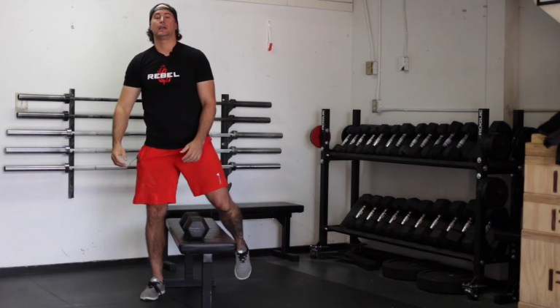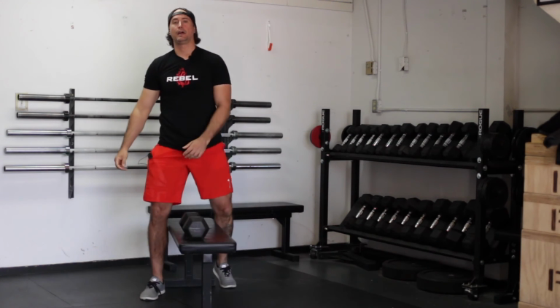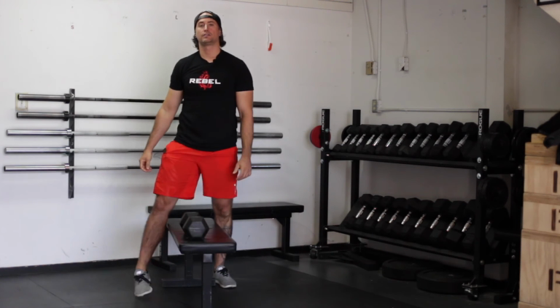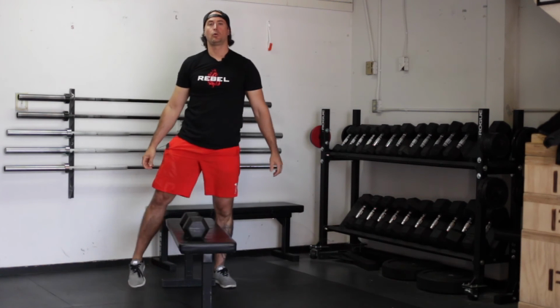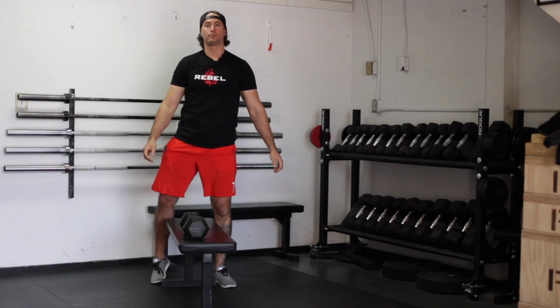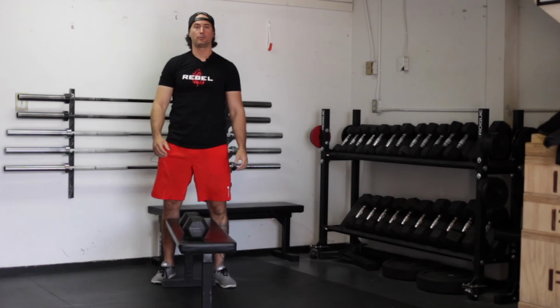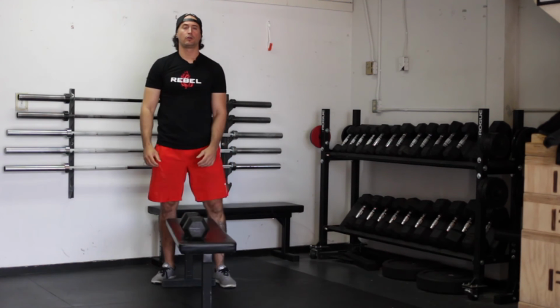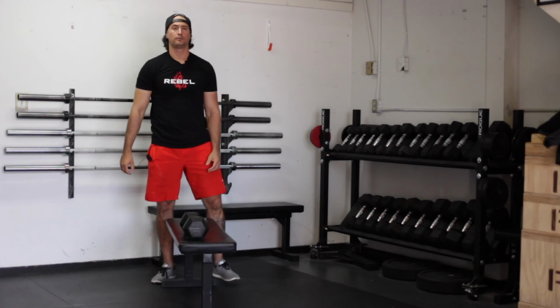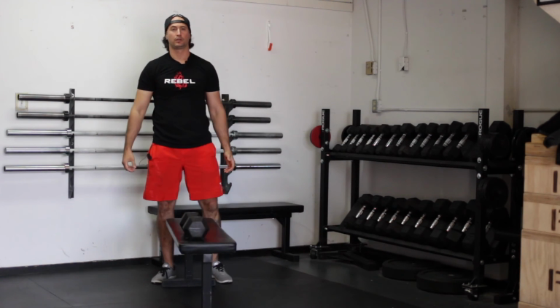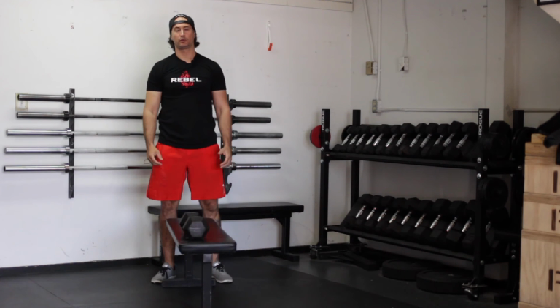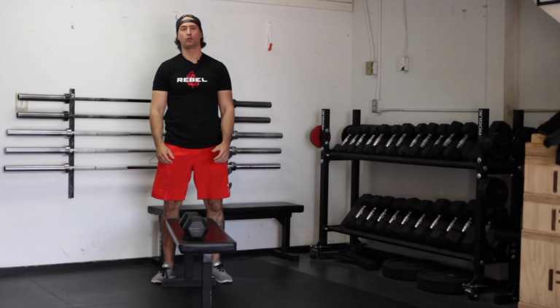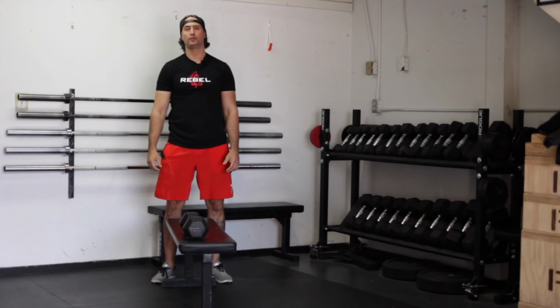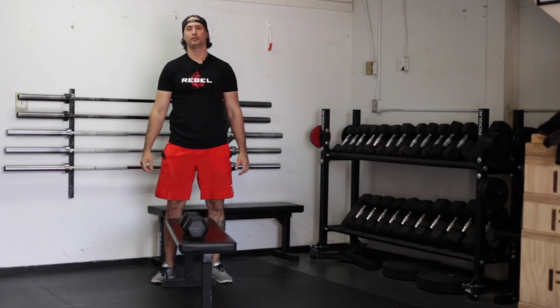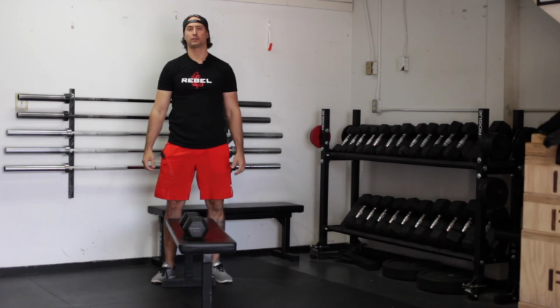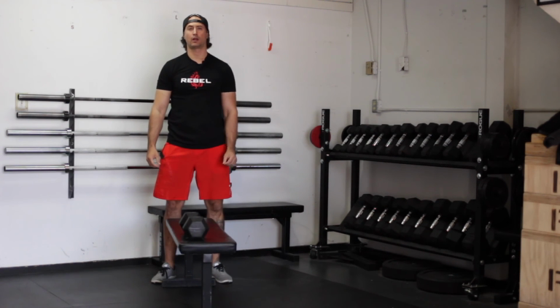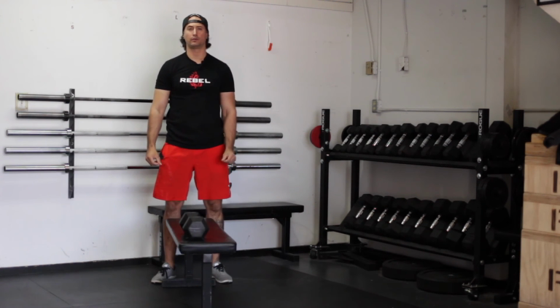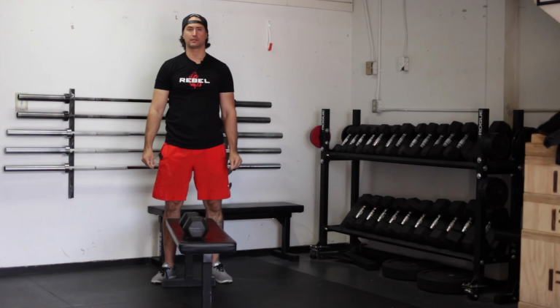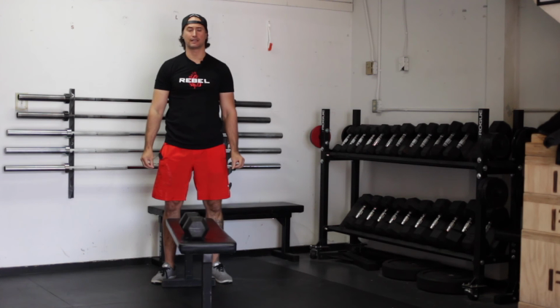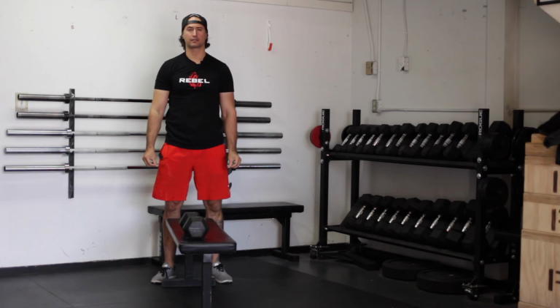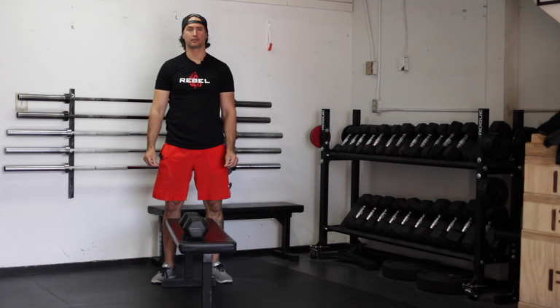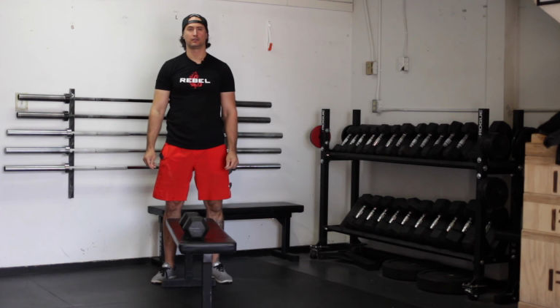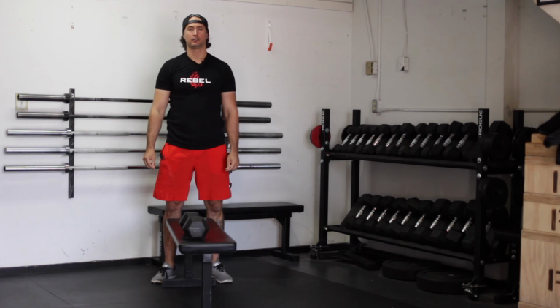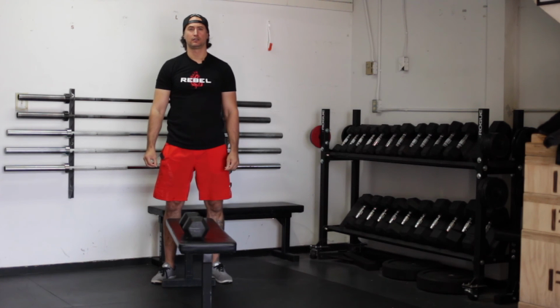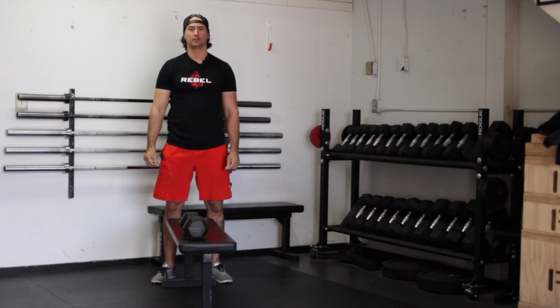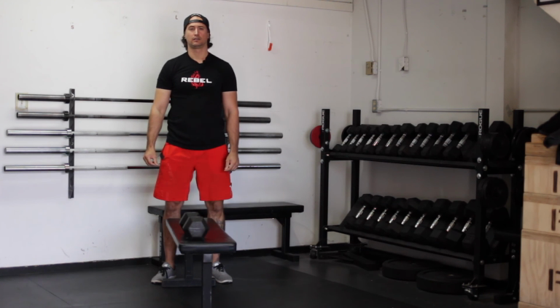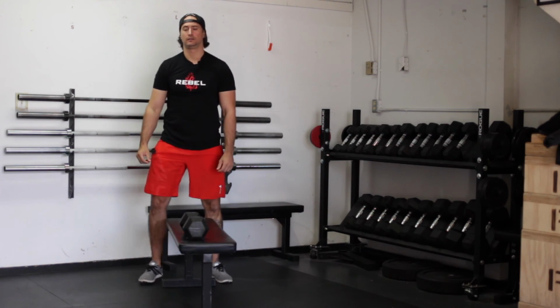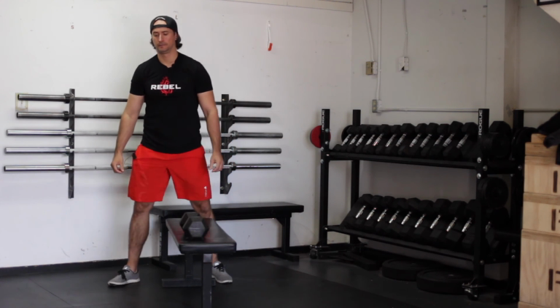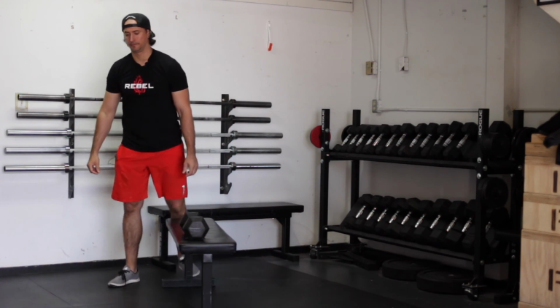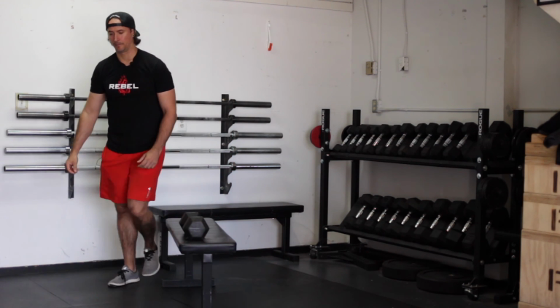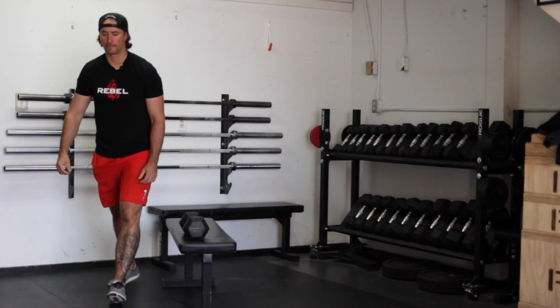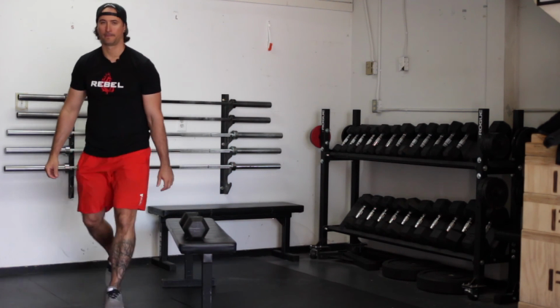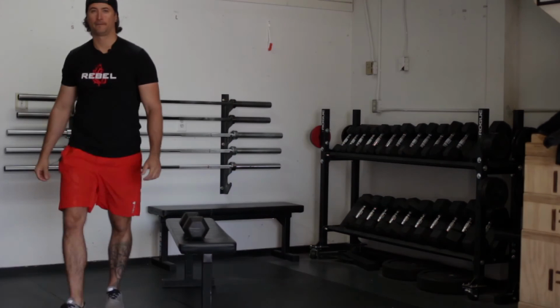And that is the one-armed dumbbell row. Perform the prescribed reps and sets.